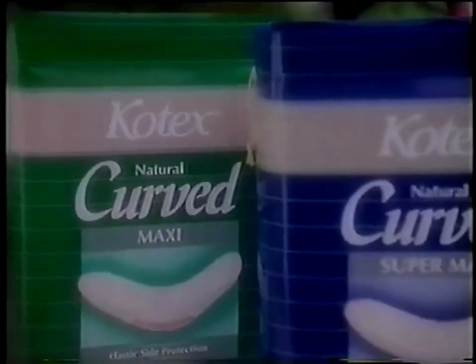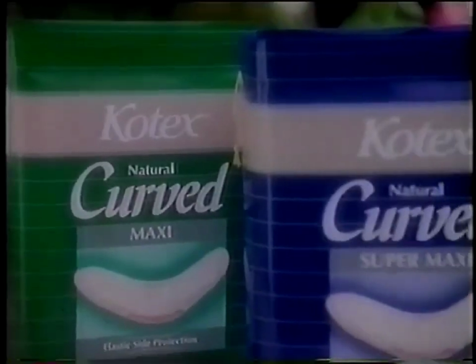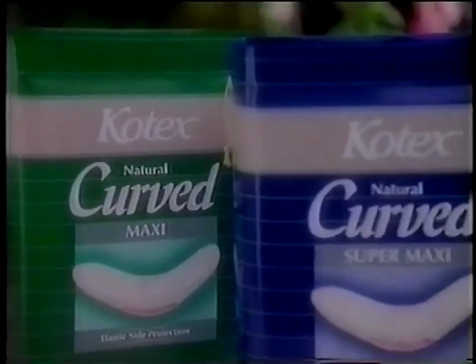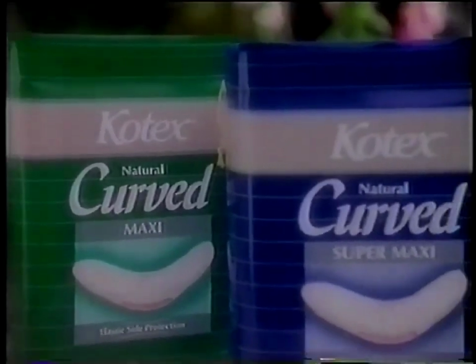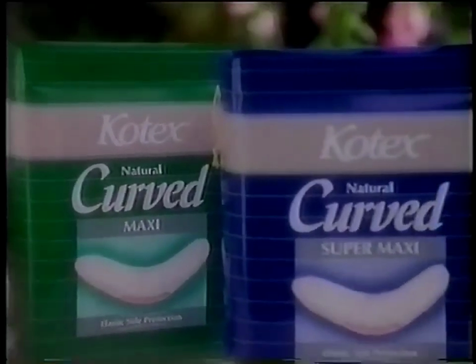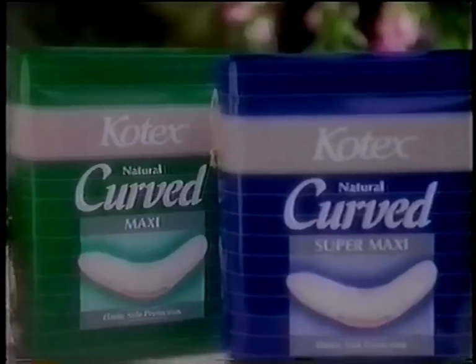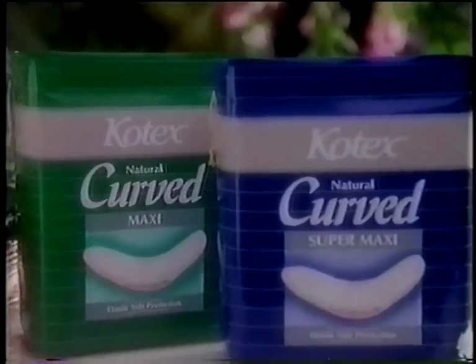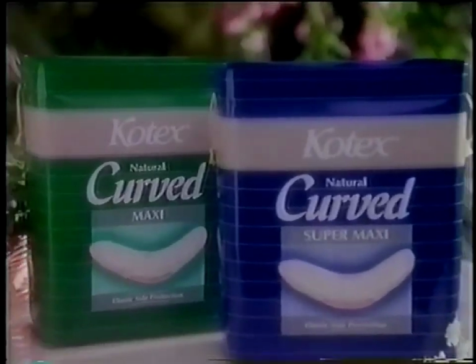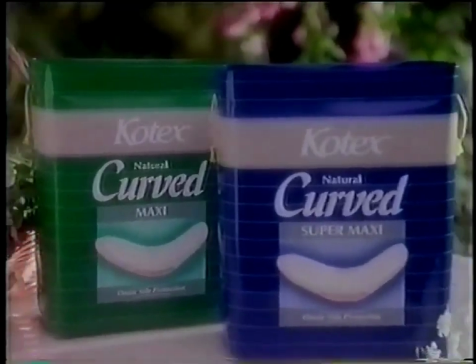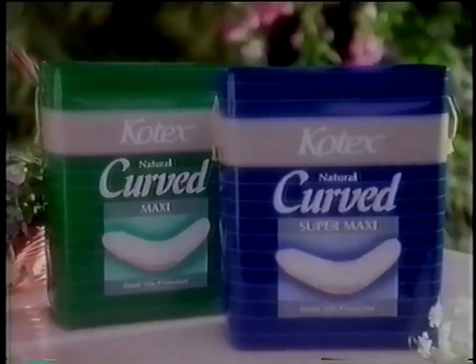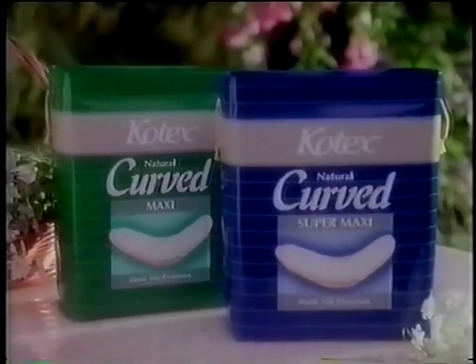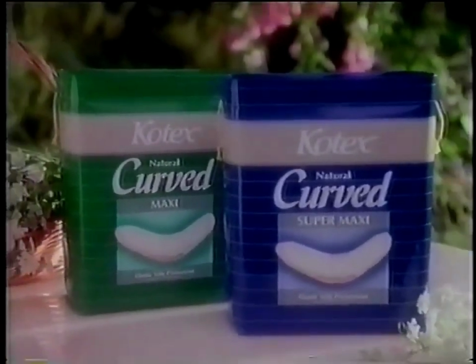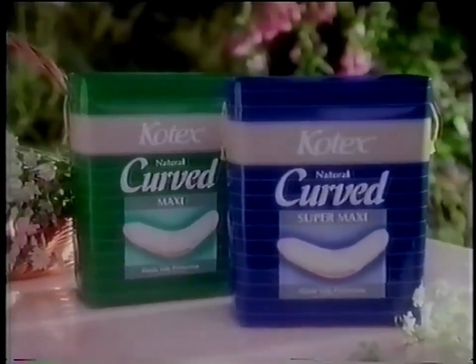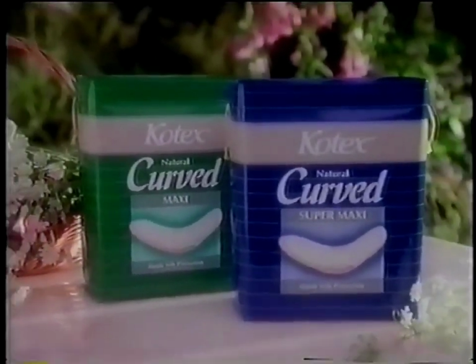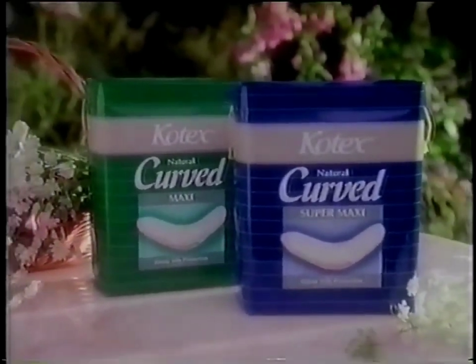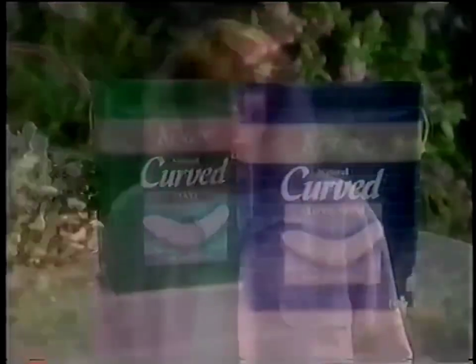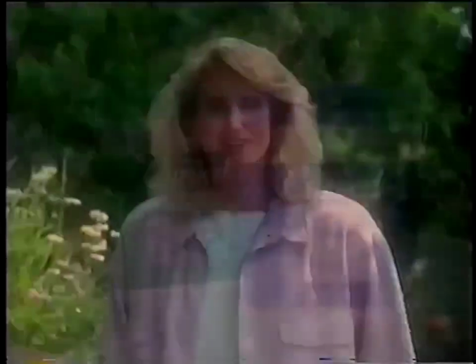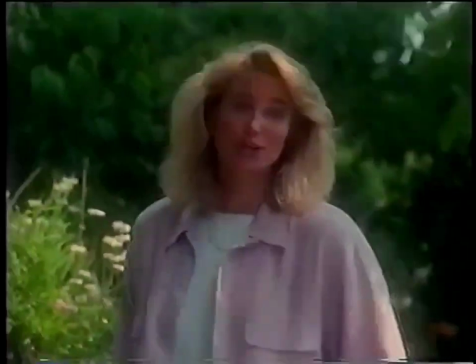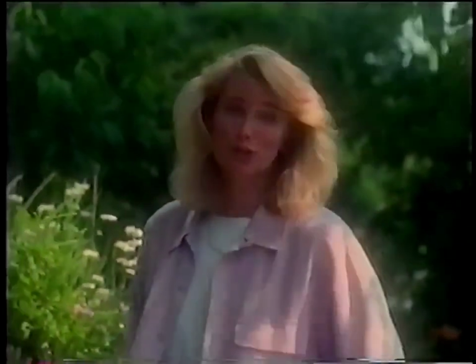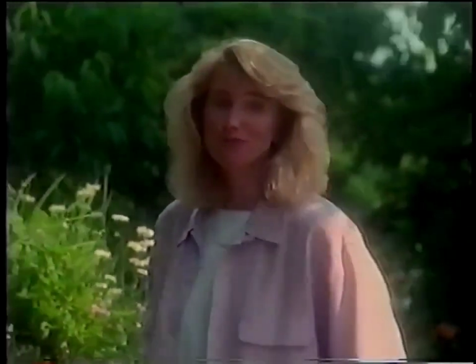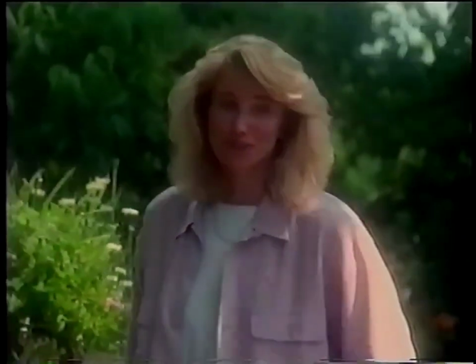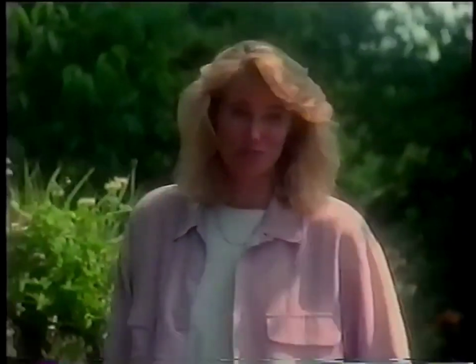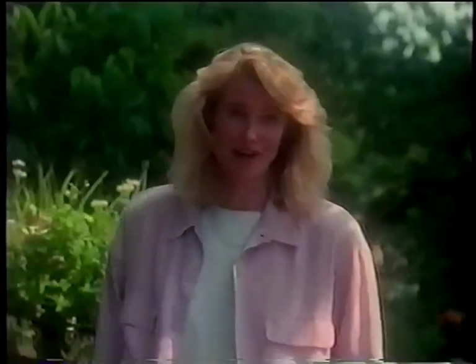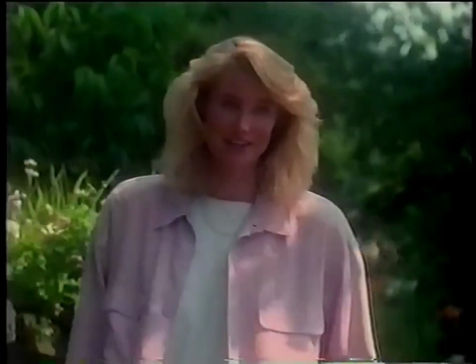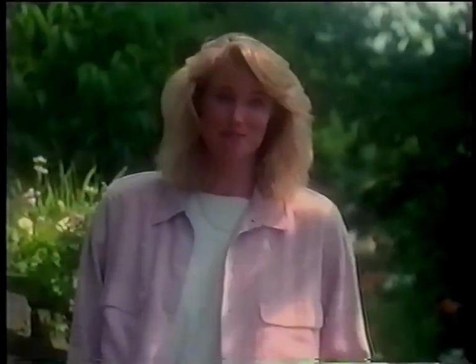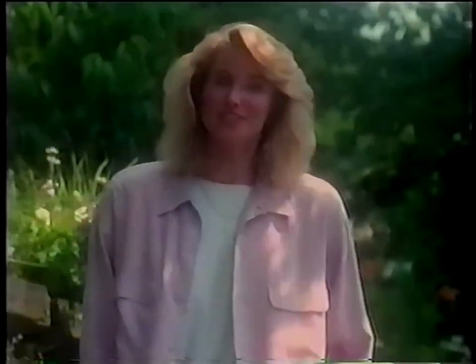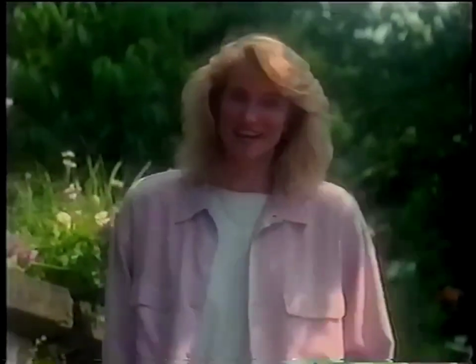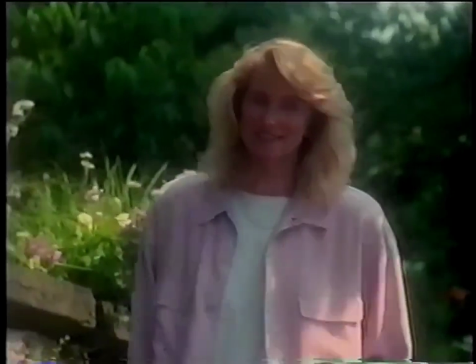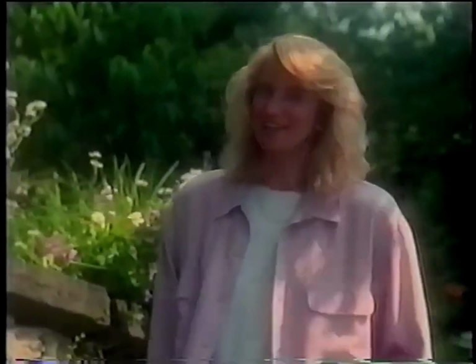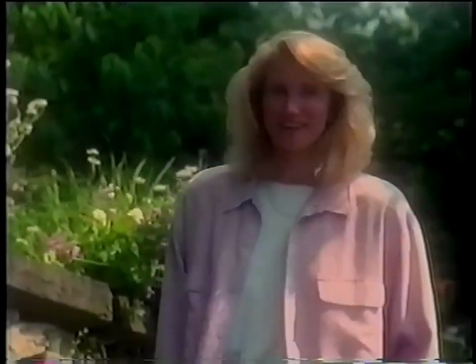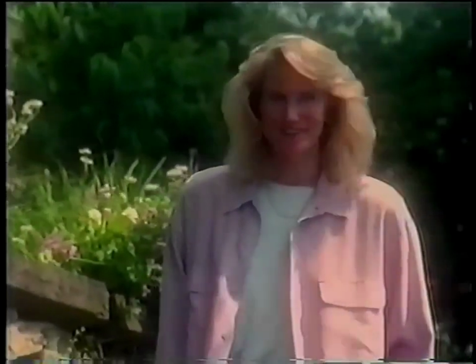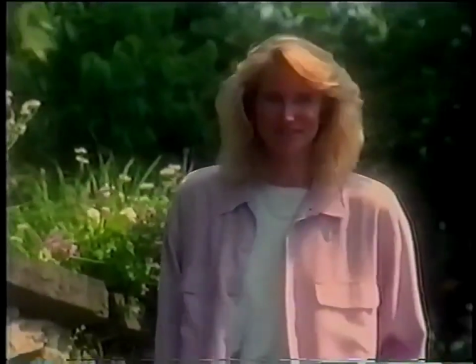Try Kotex Natural Curved maxis. Curved to fit your body, to protect like nothing flat.